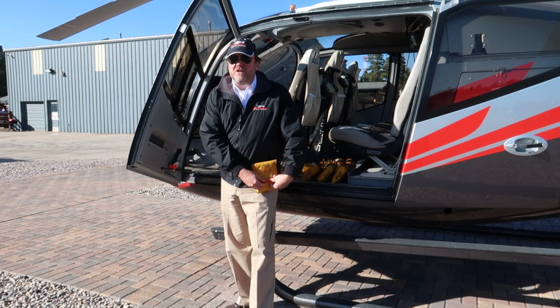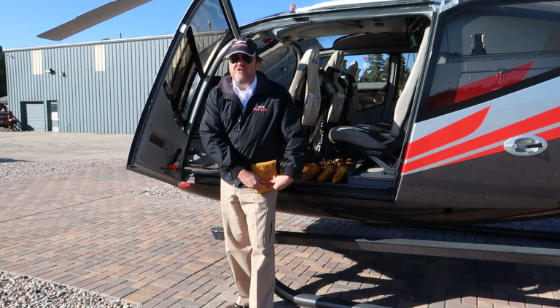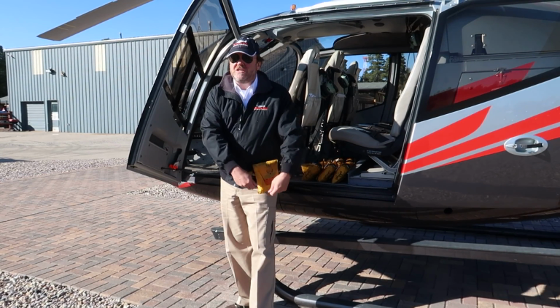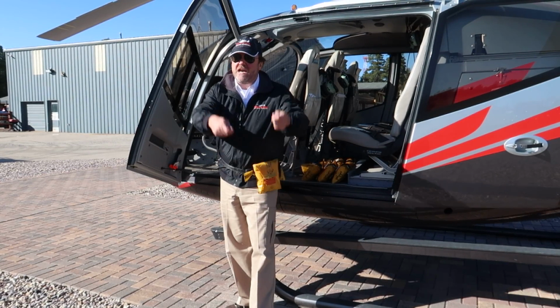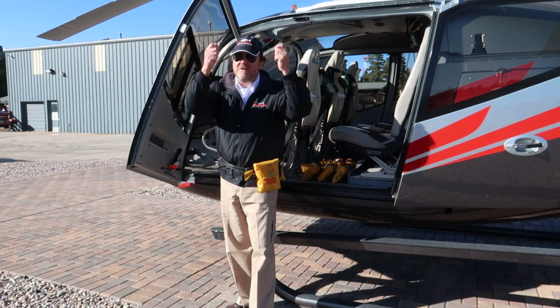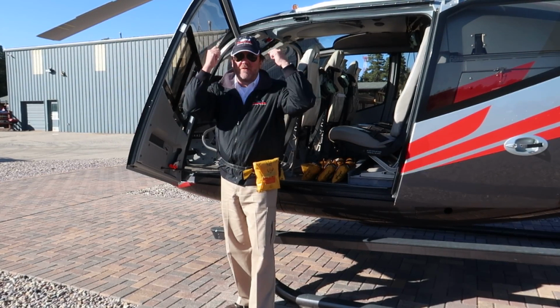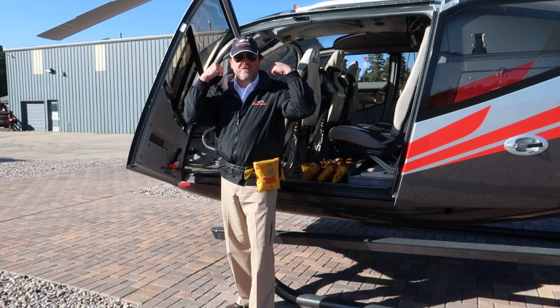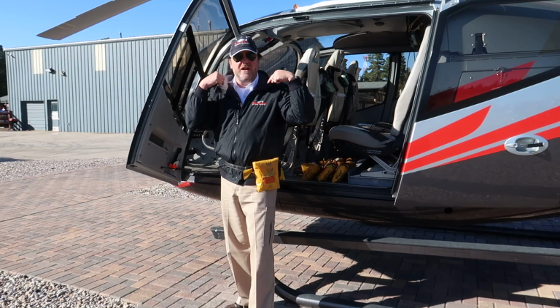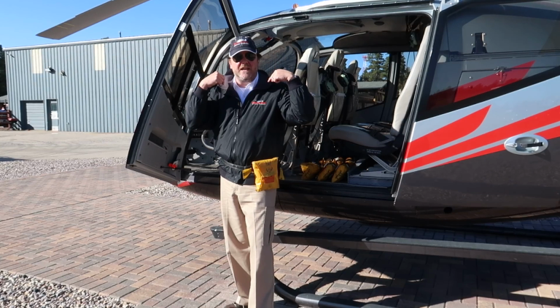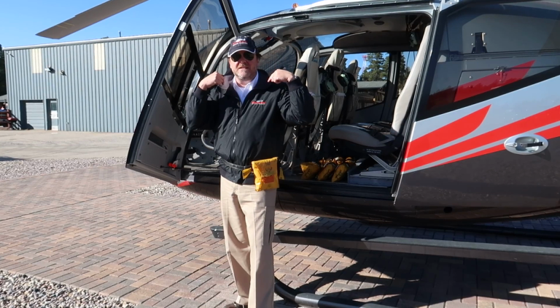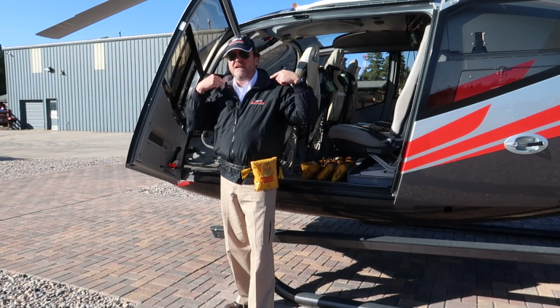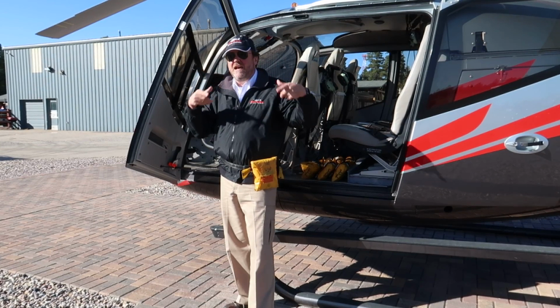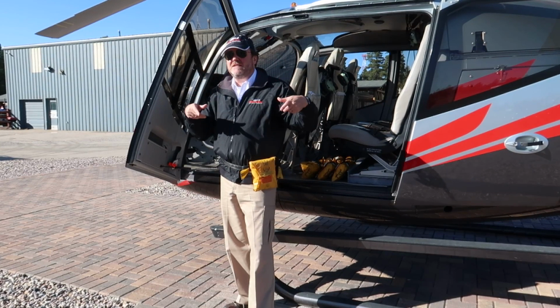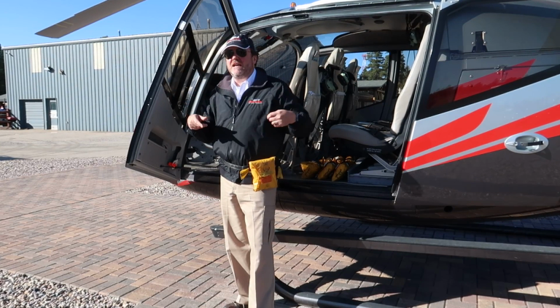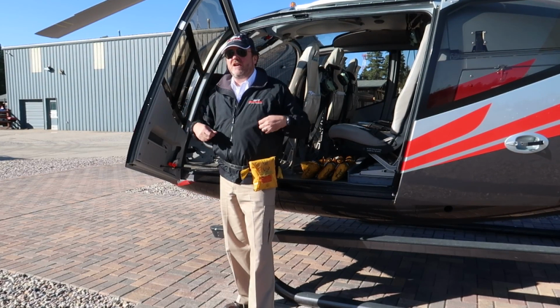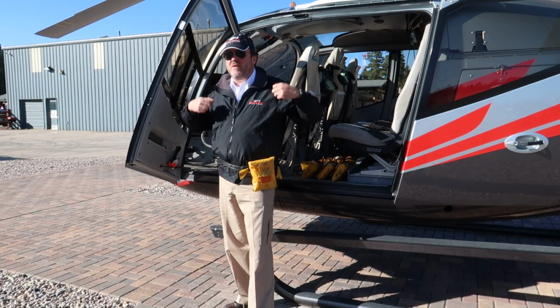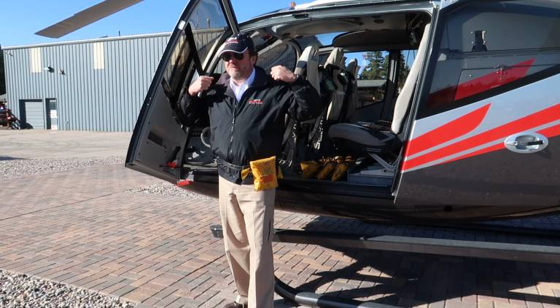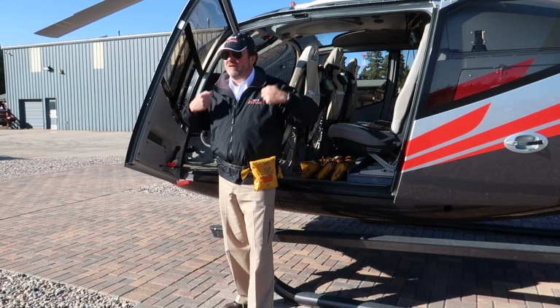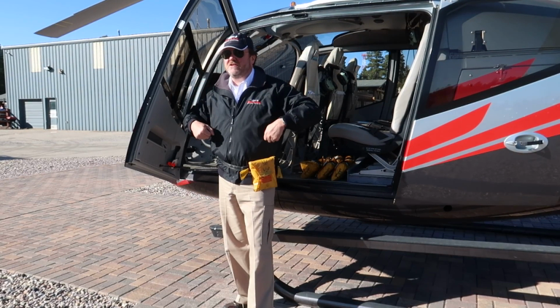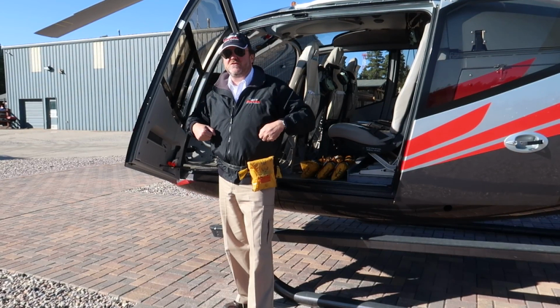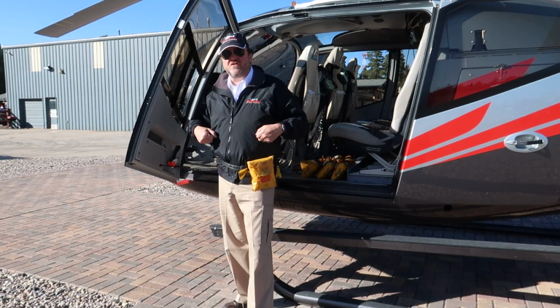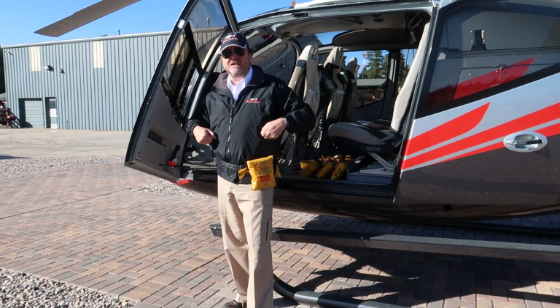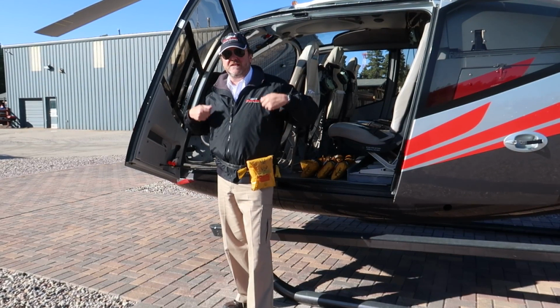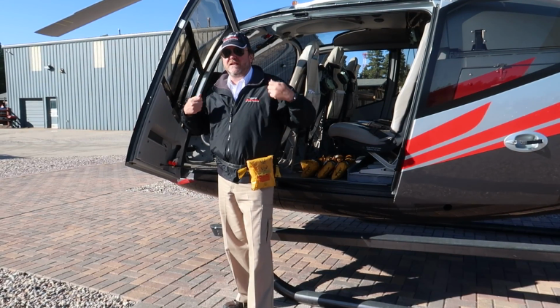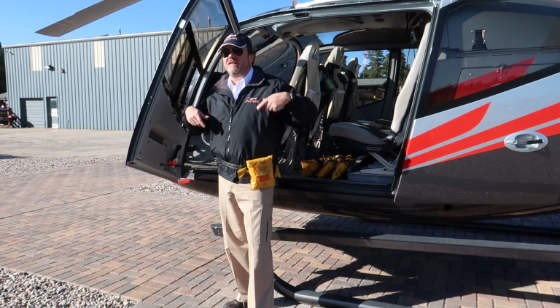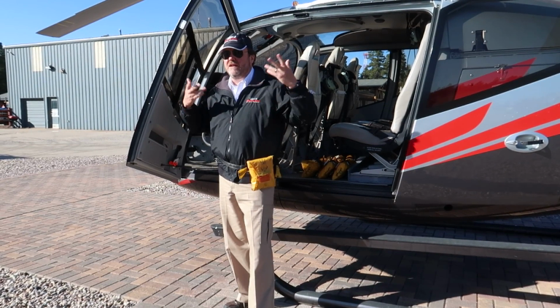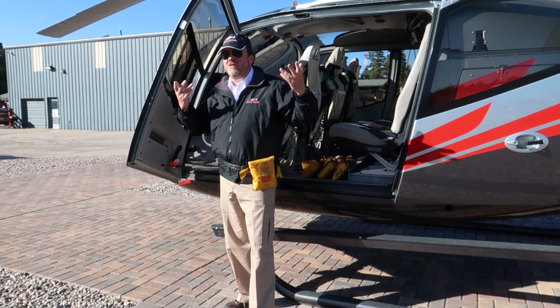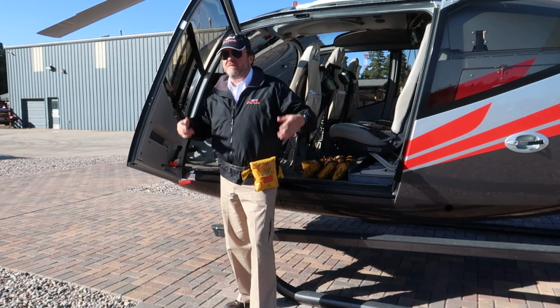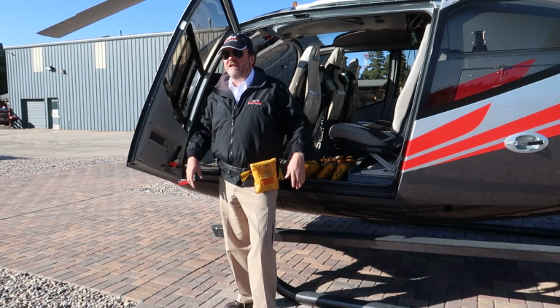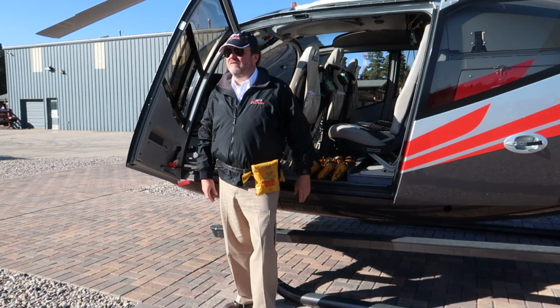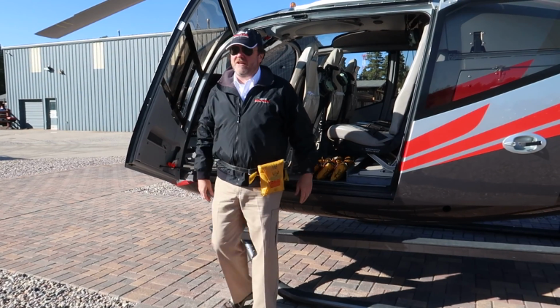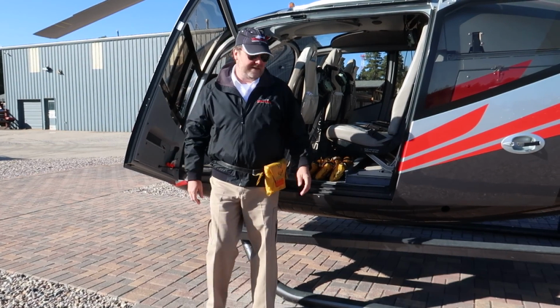In the event we need to use it, you pull the orange tab up over your head, exit the helicopter, pull the two strings, and it will then inflate.